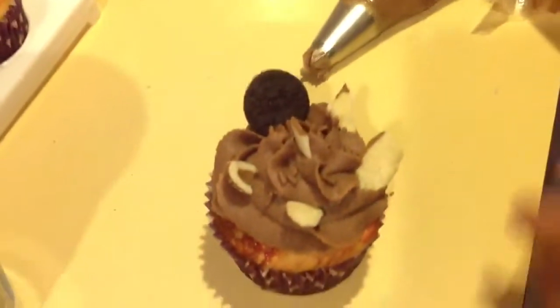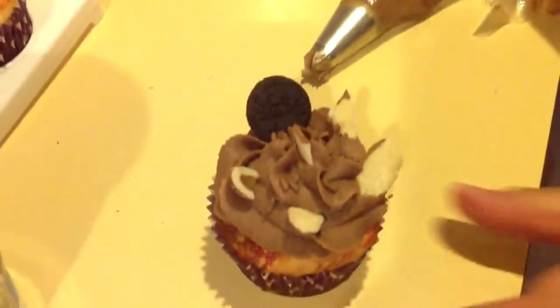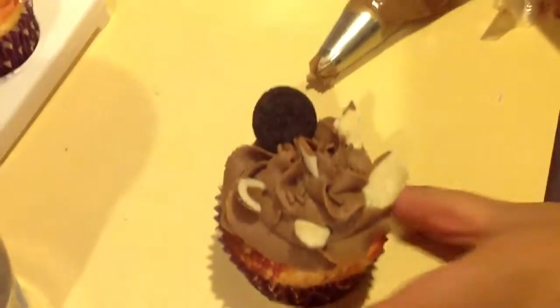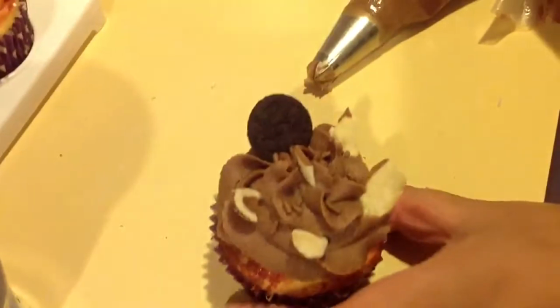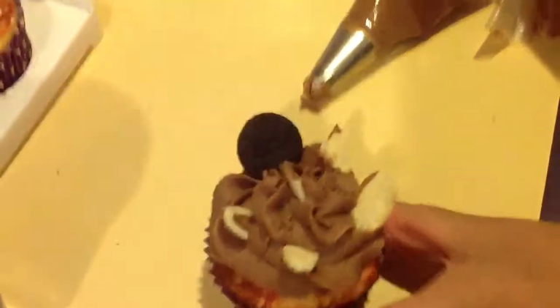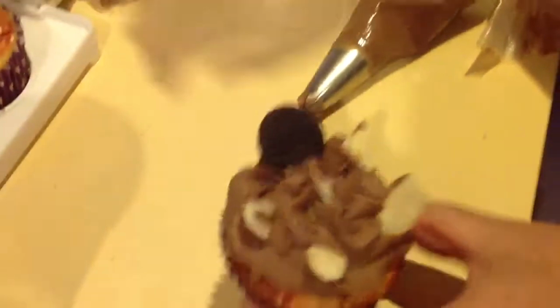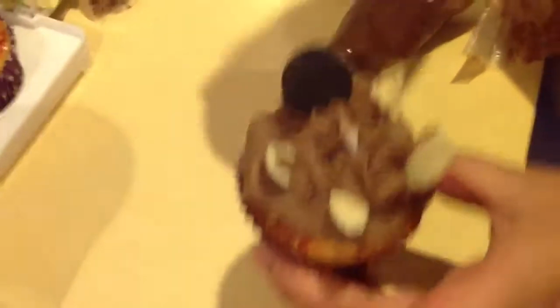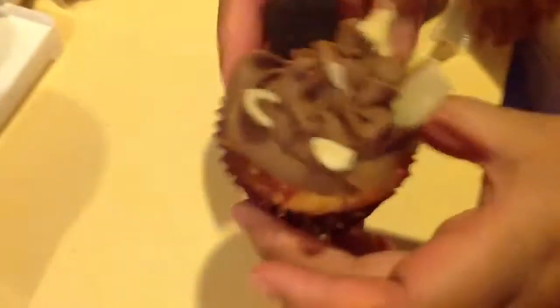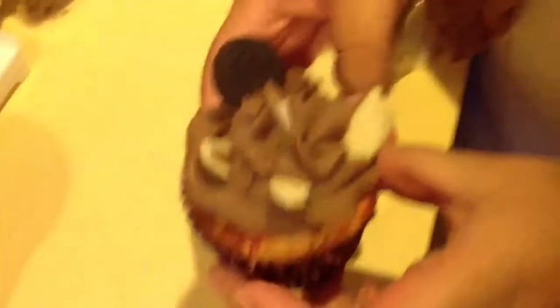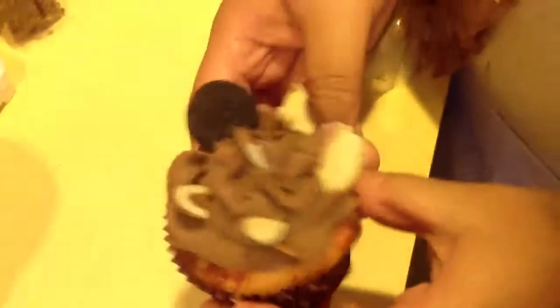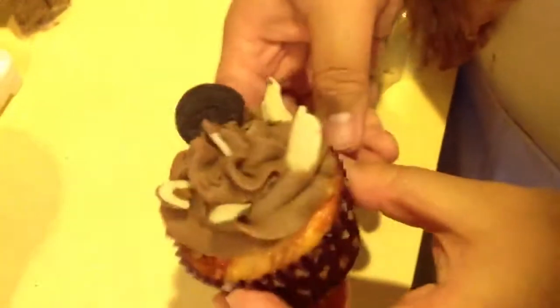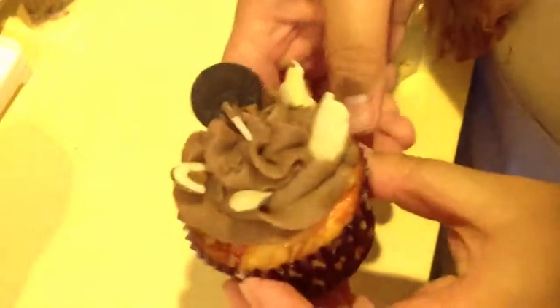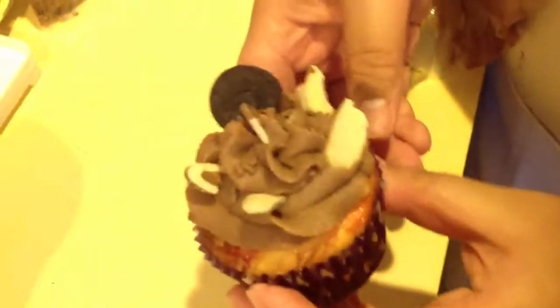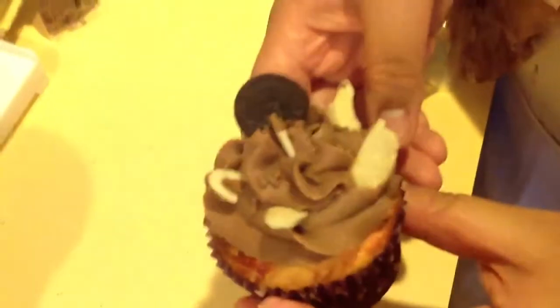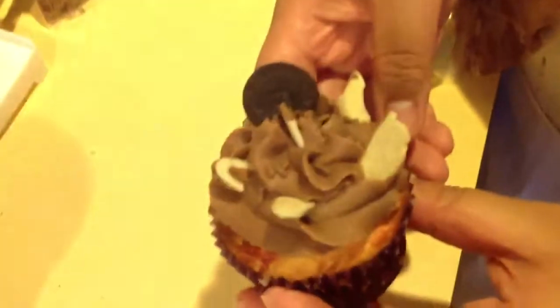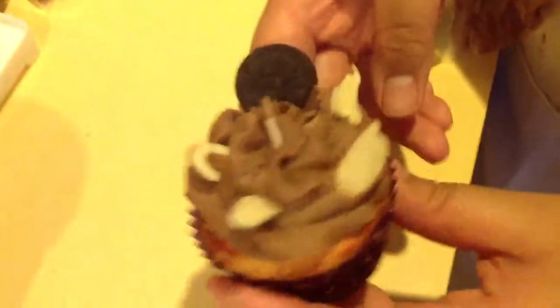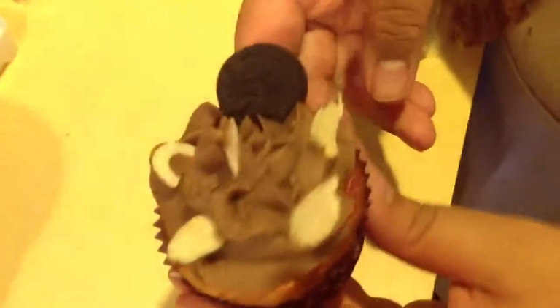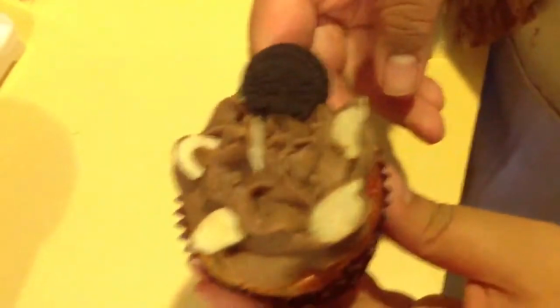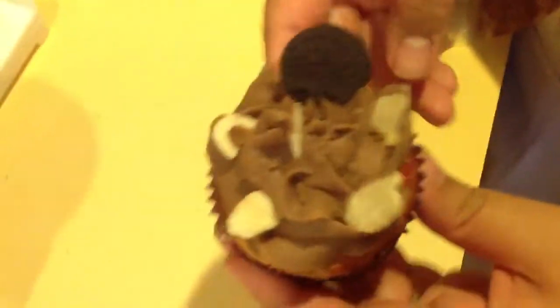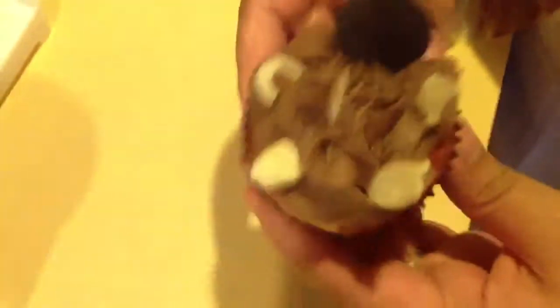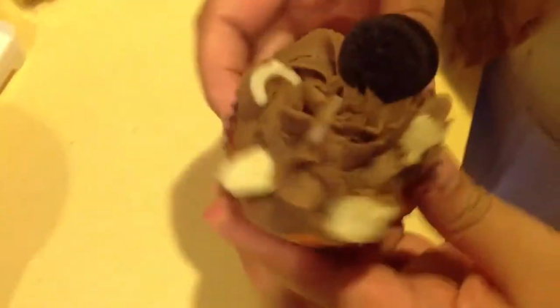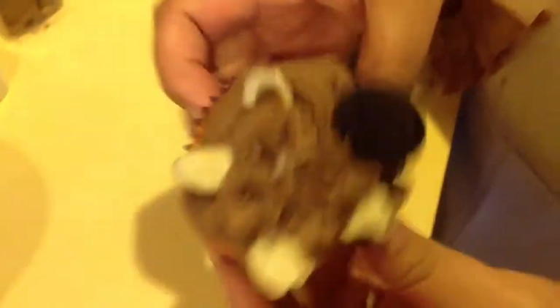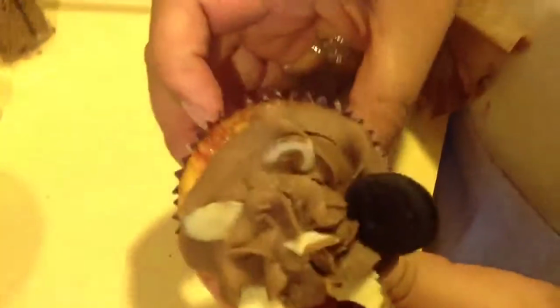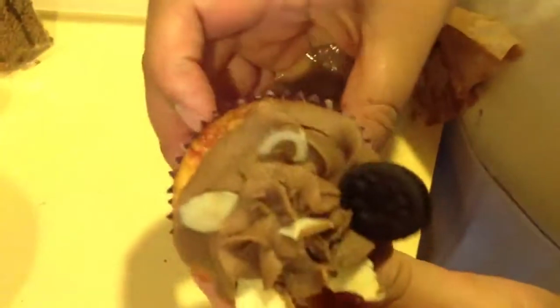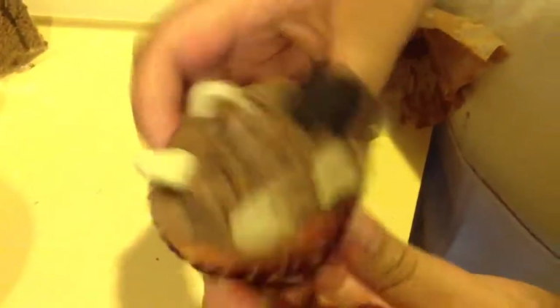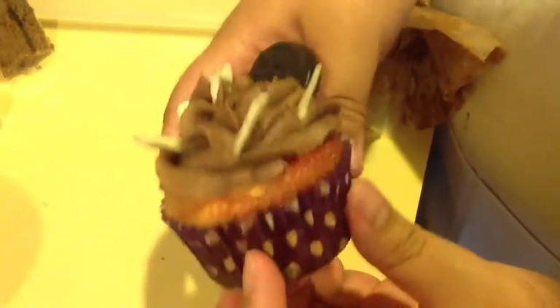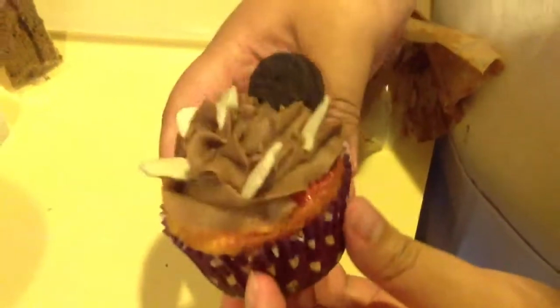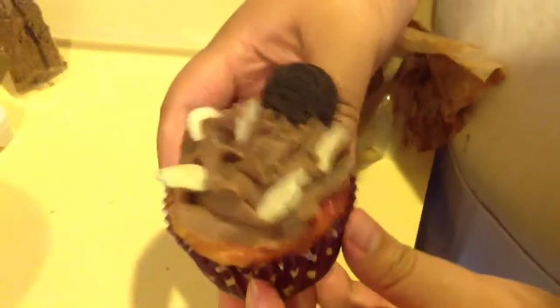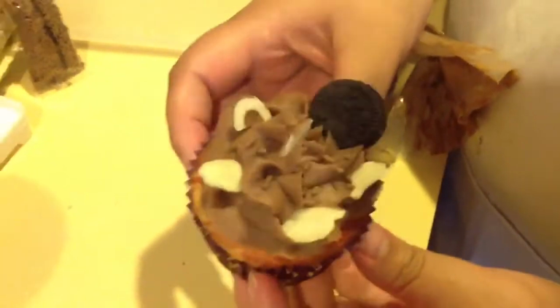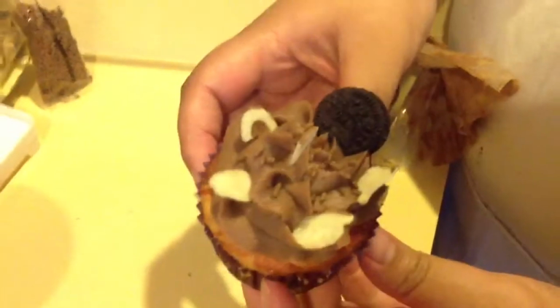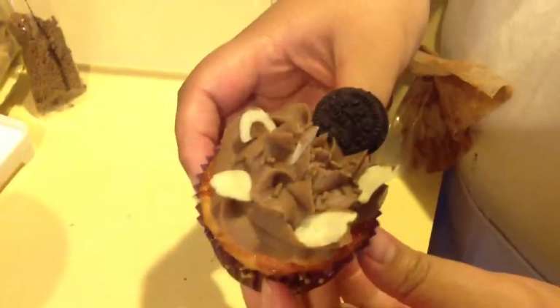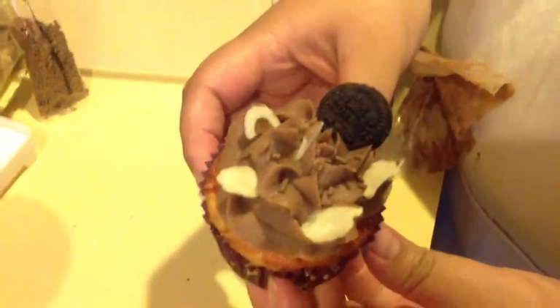And there you have it, my Rocky Road Cupcake. Thank you for watching, bye!